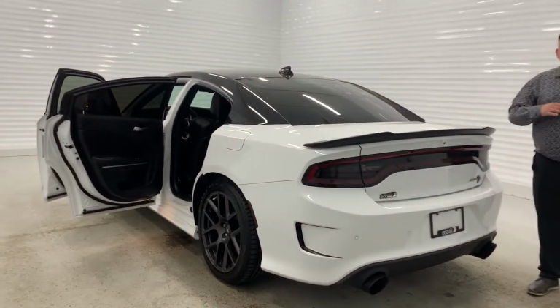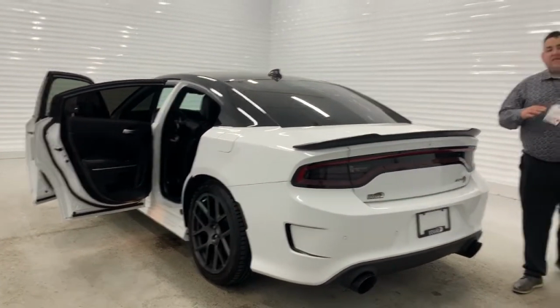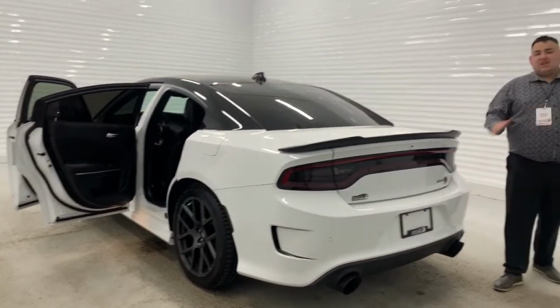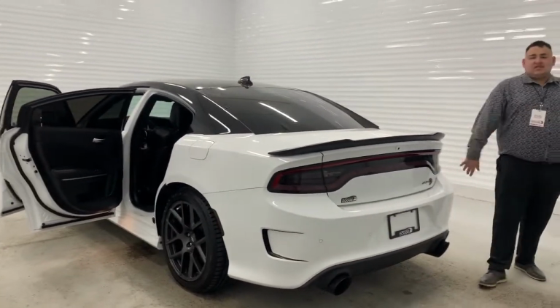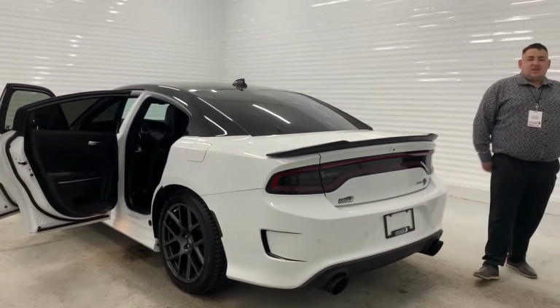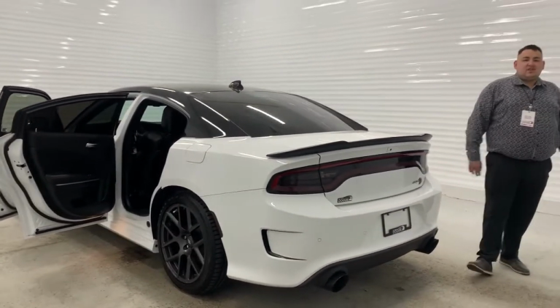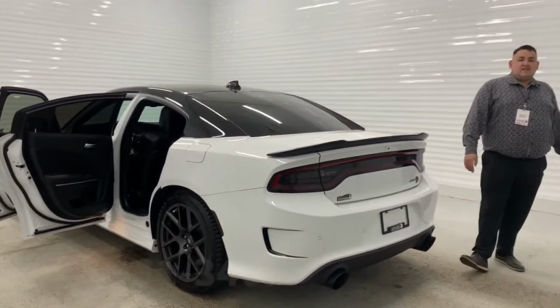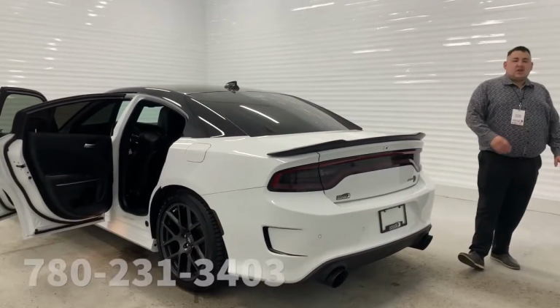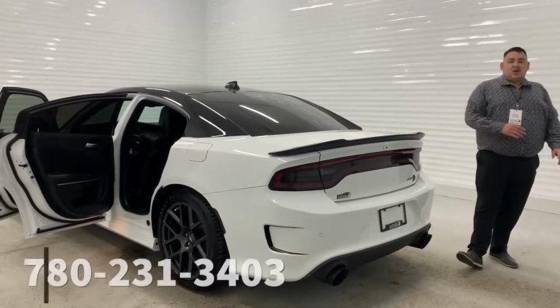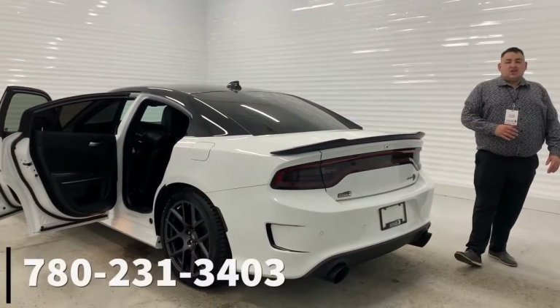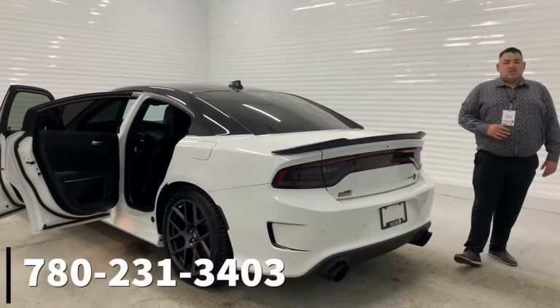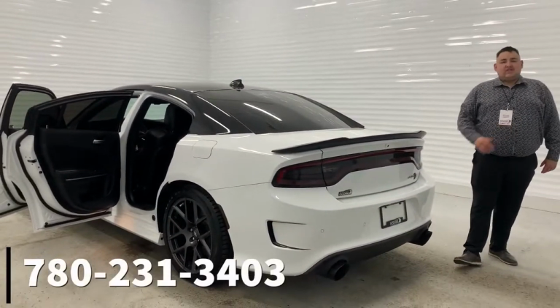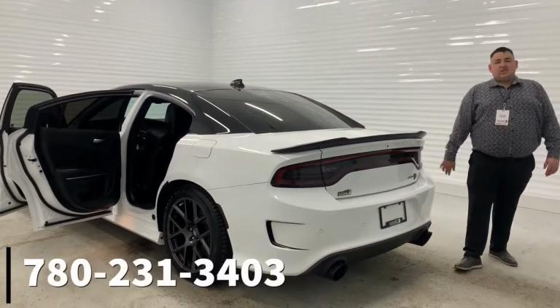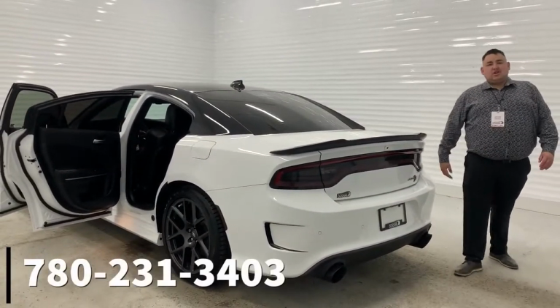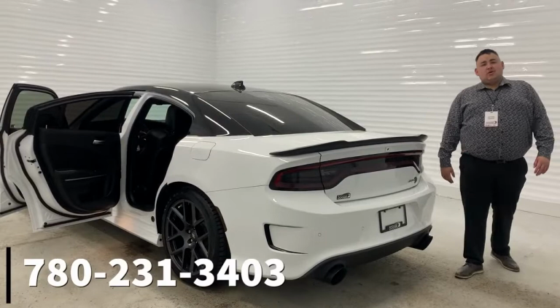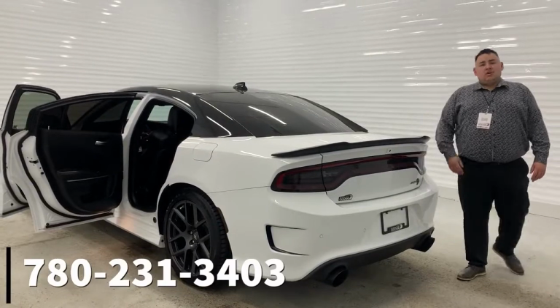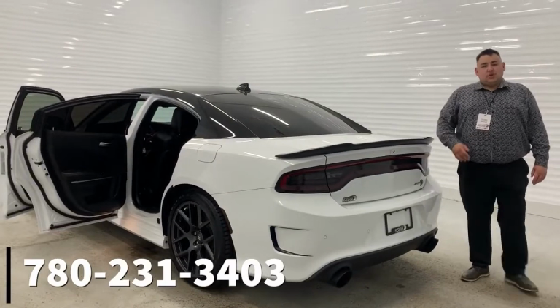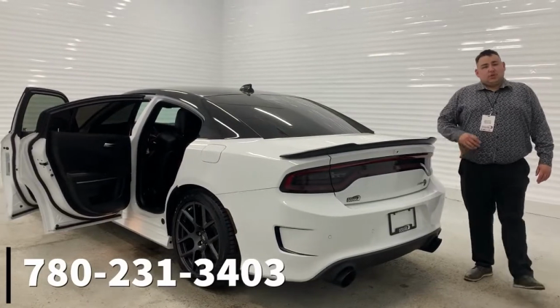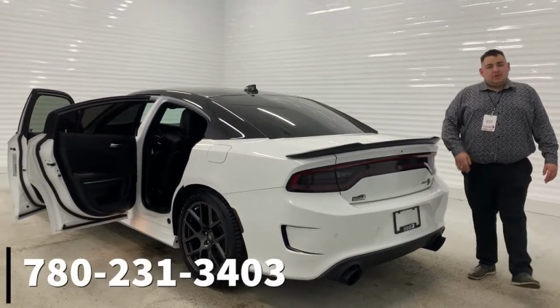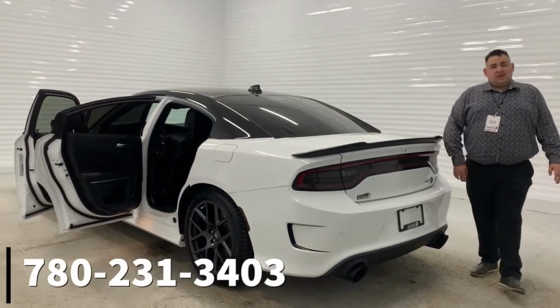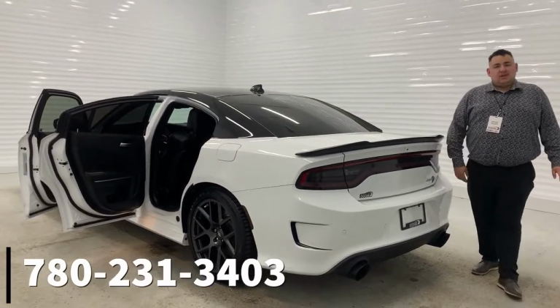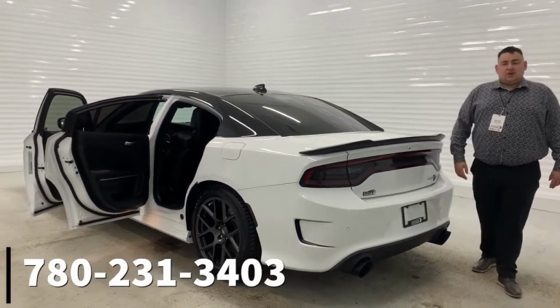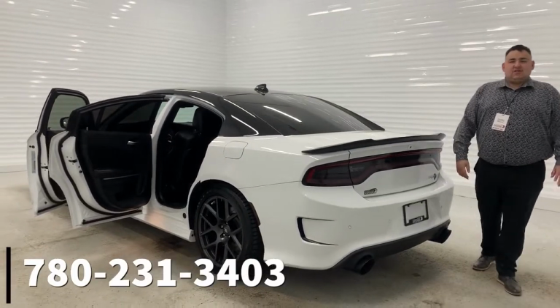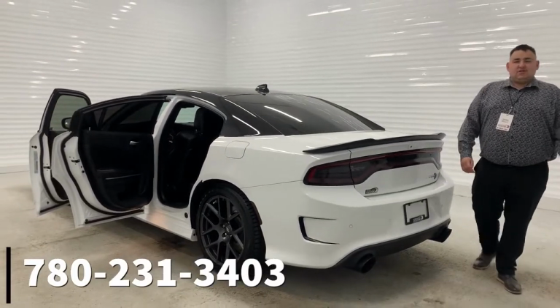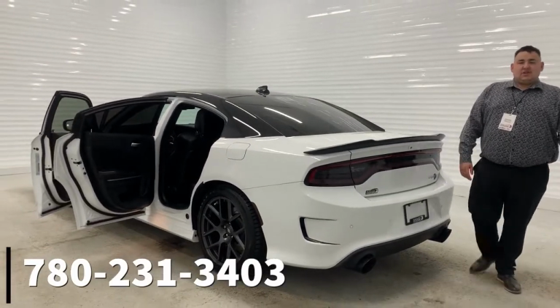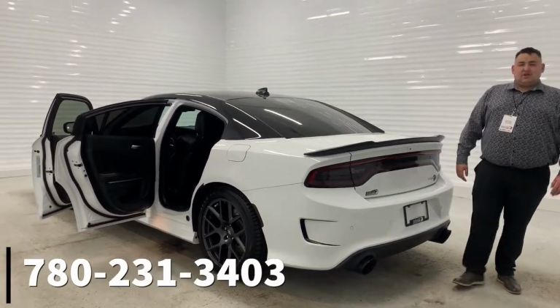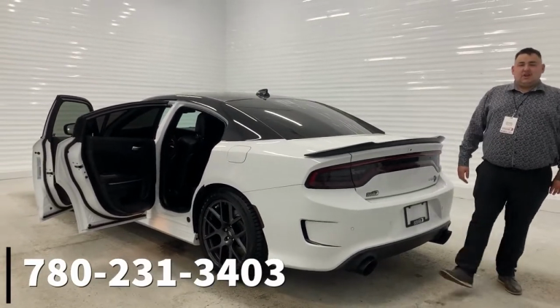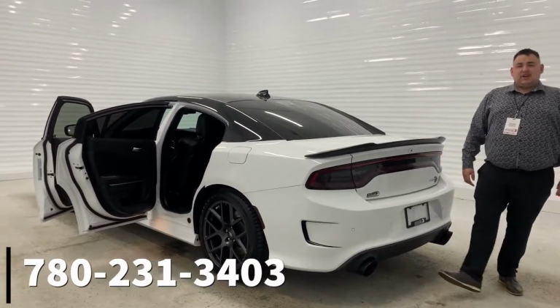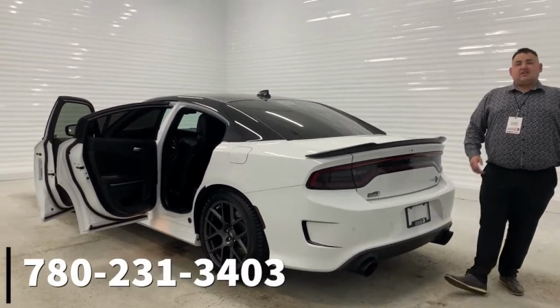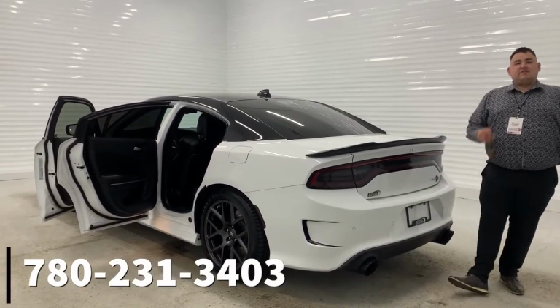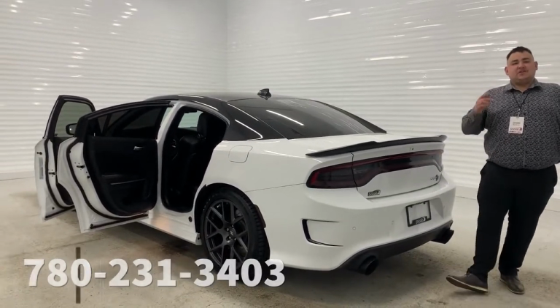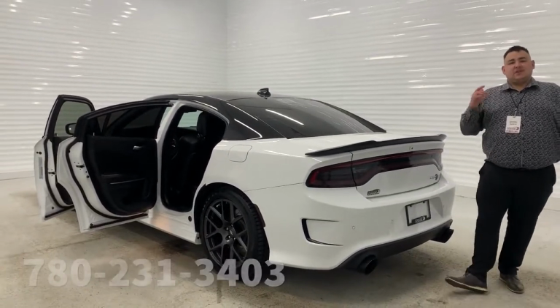If you like this info, give me a call at 780-231-3403 and I'll hear from you soon.